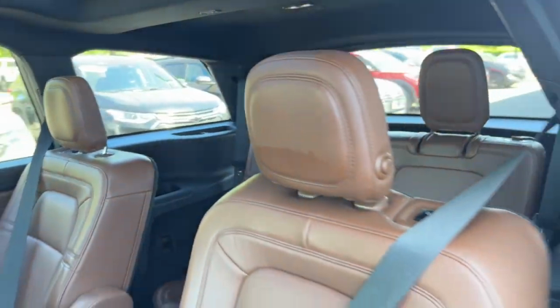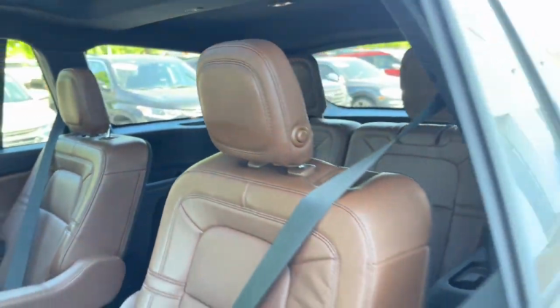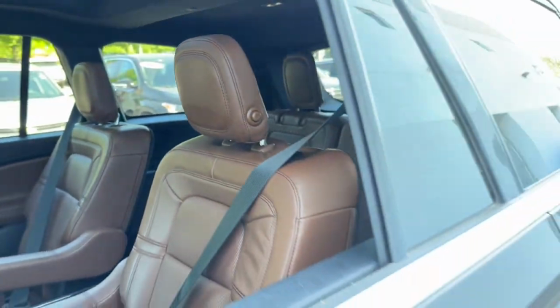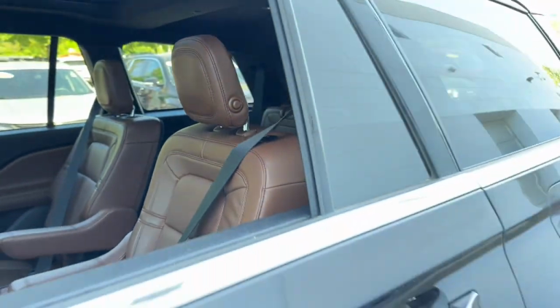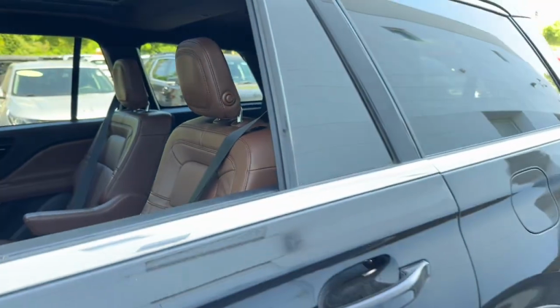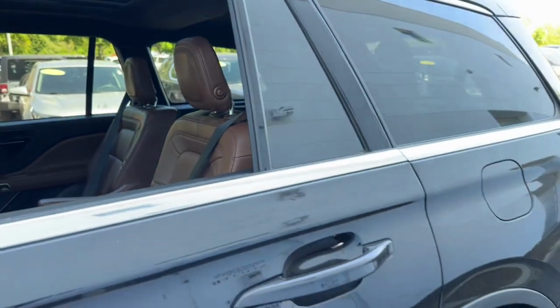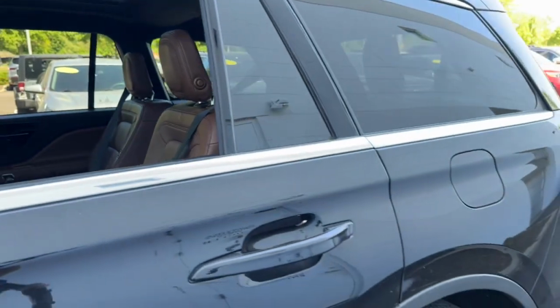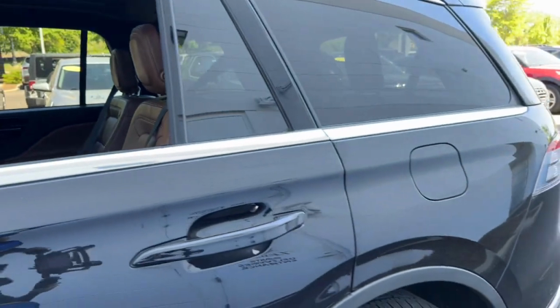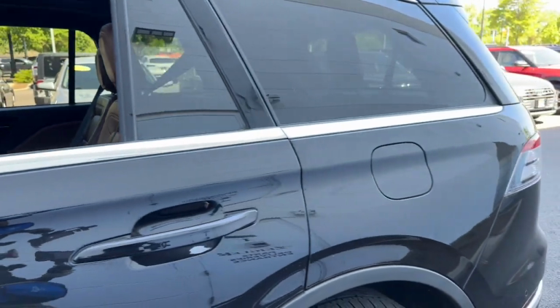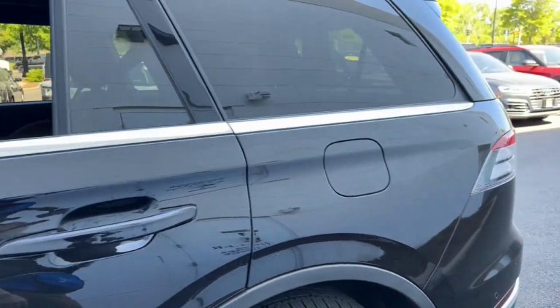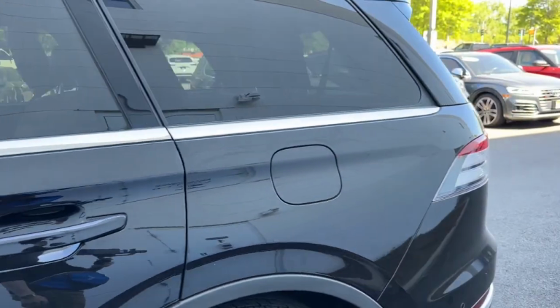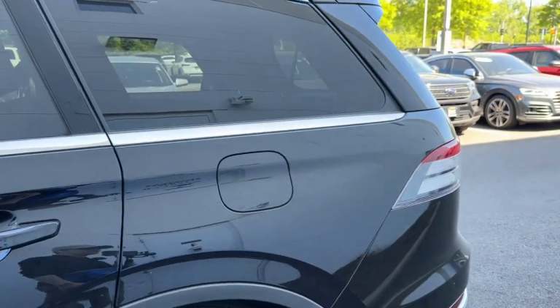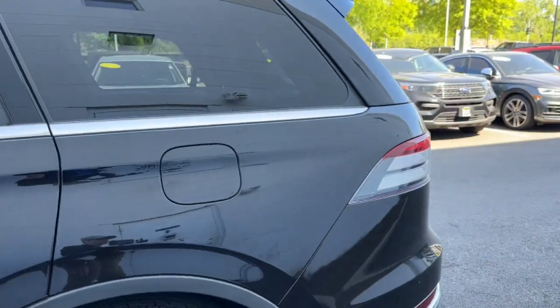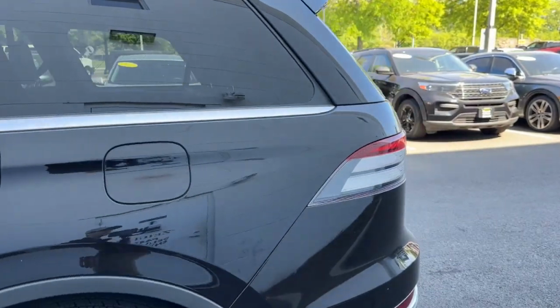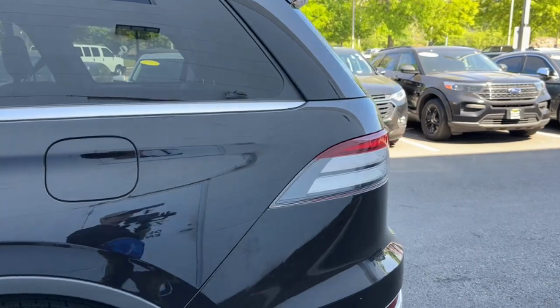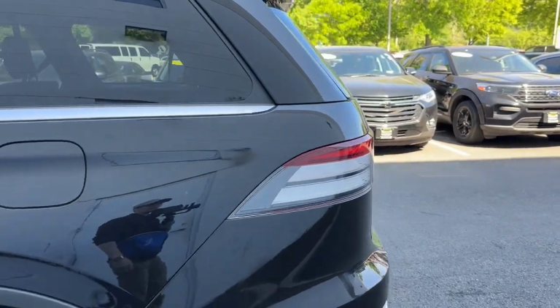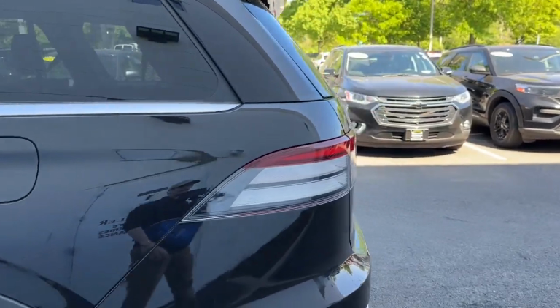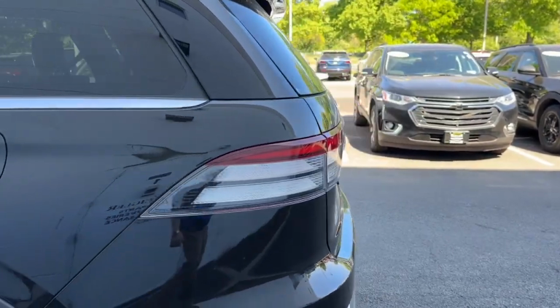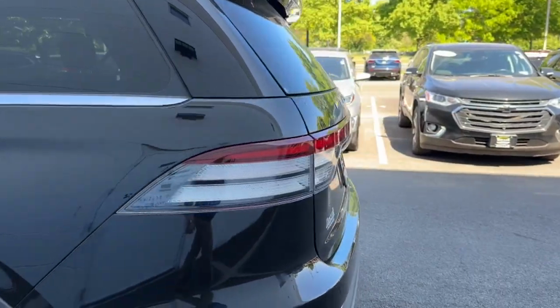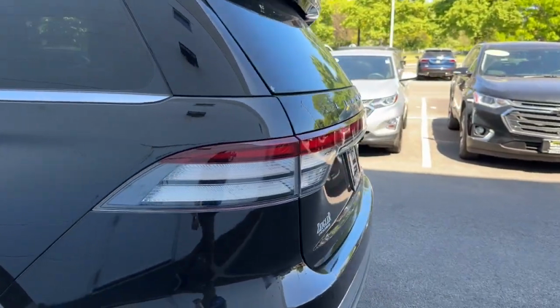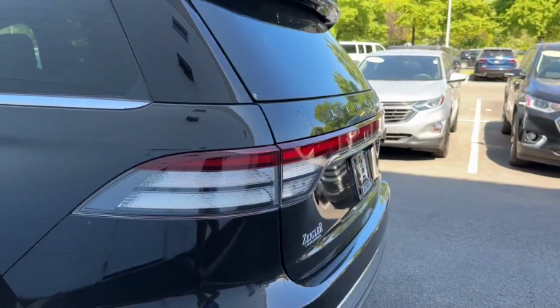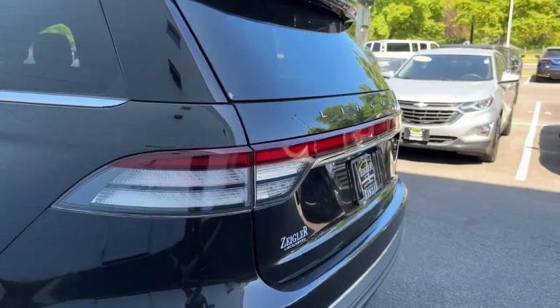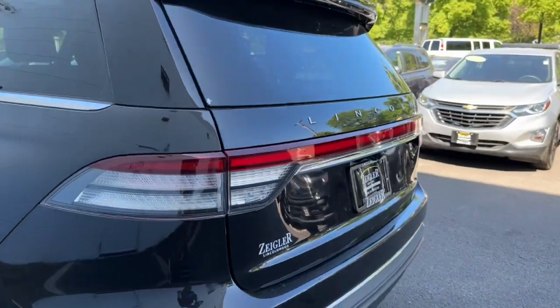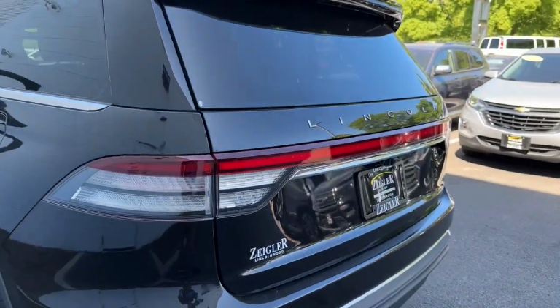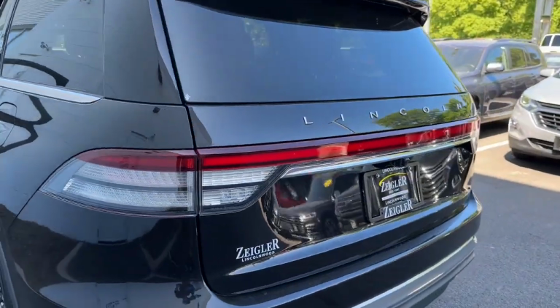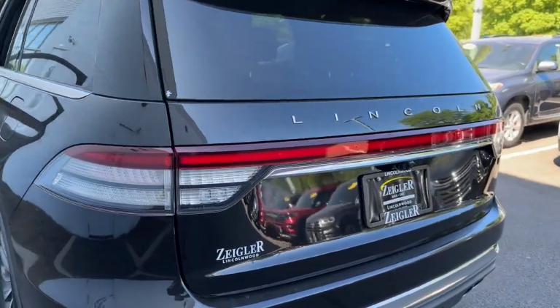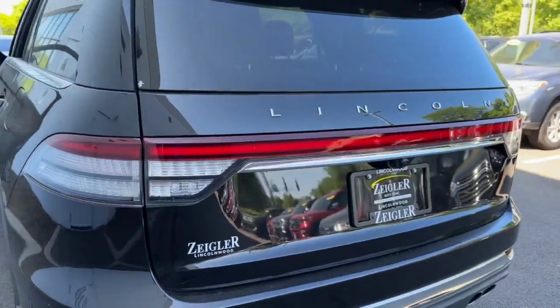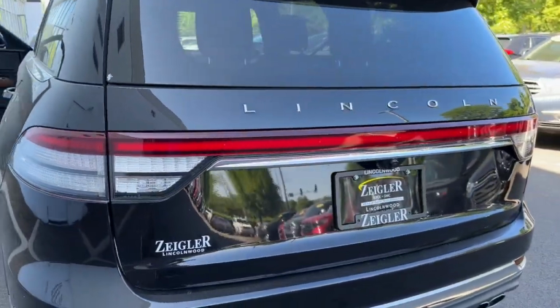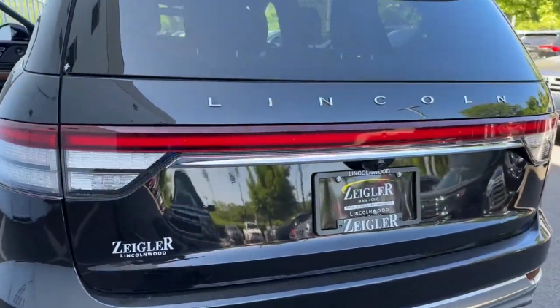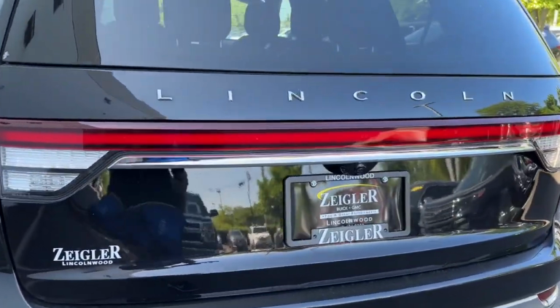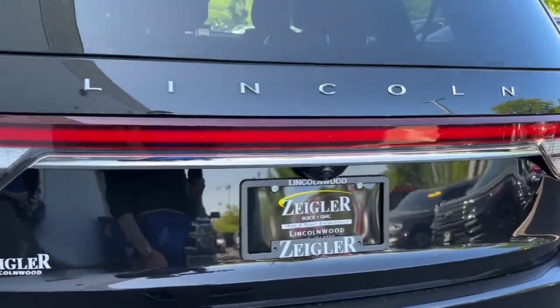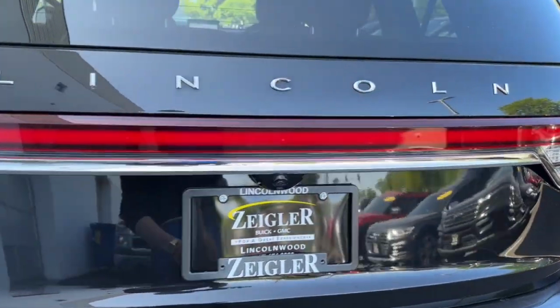On the exterior, we have a capless fuel system, LED brake lamps, and a full-power liftgate.